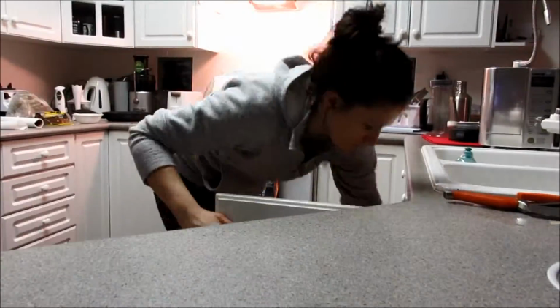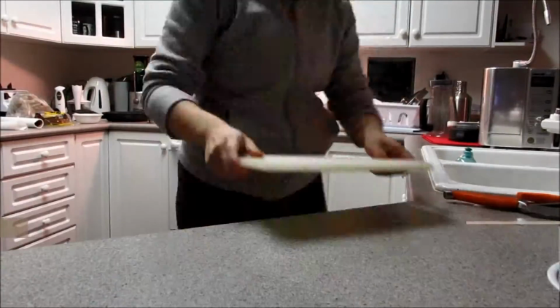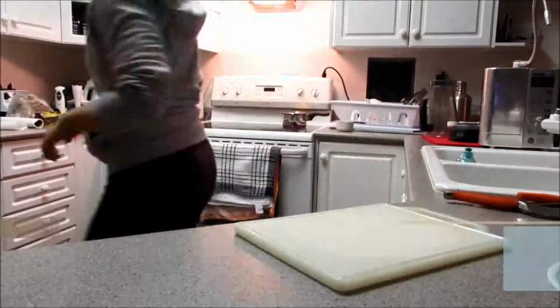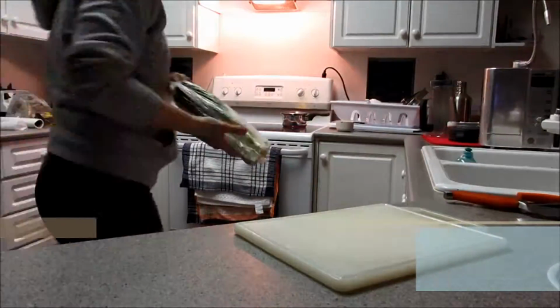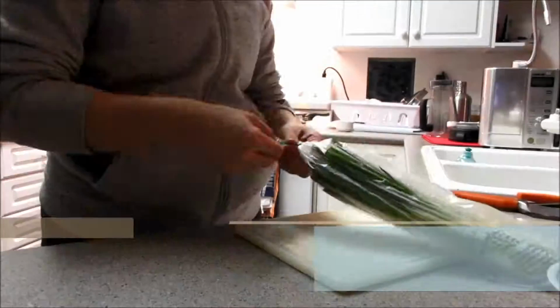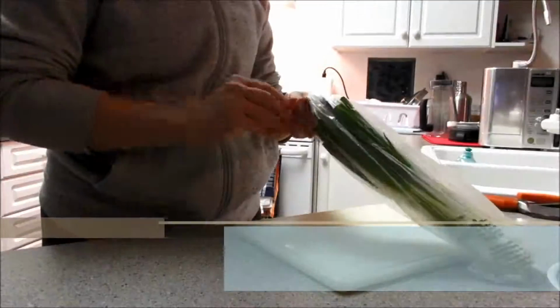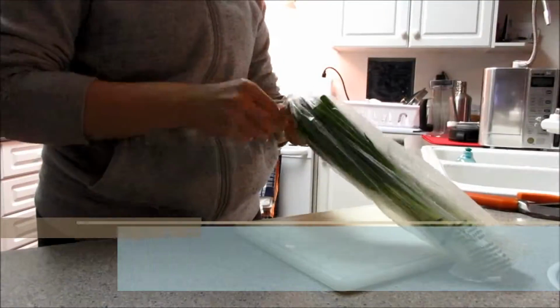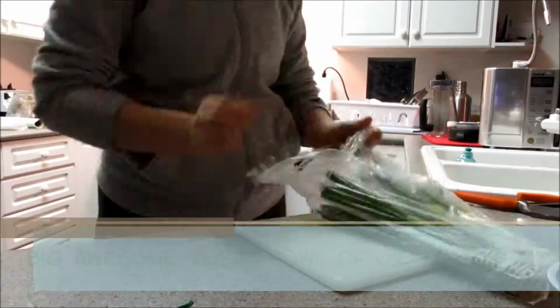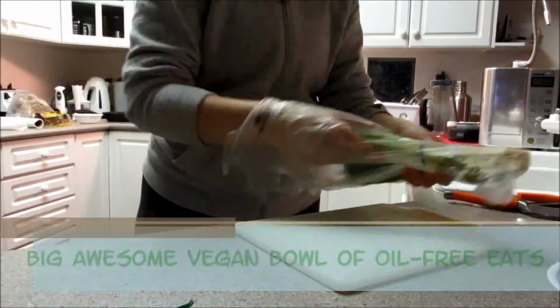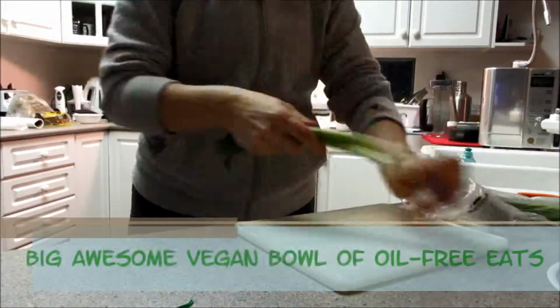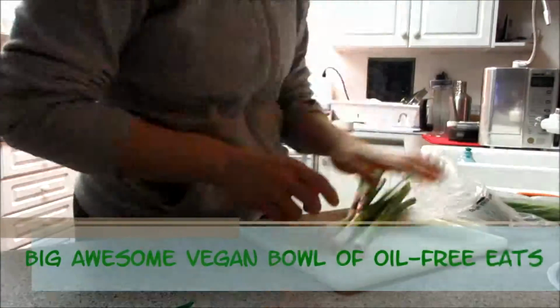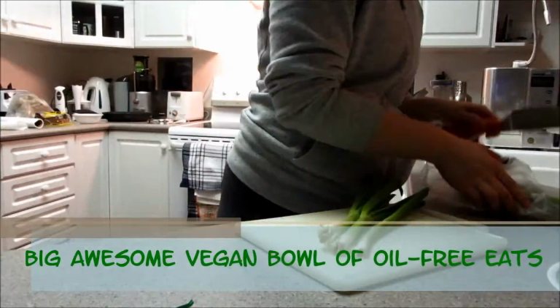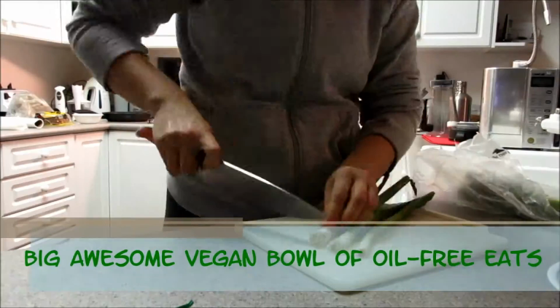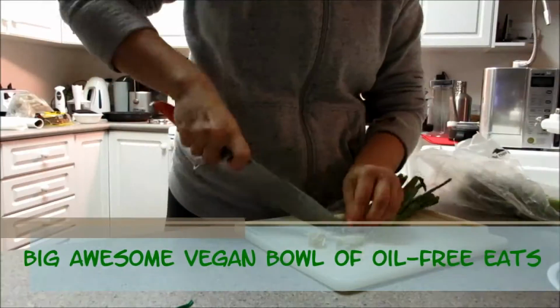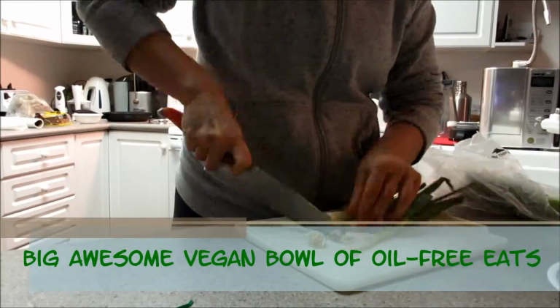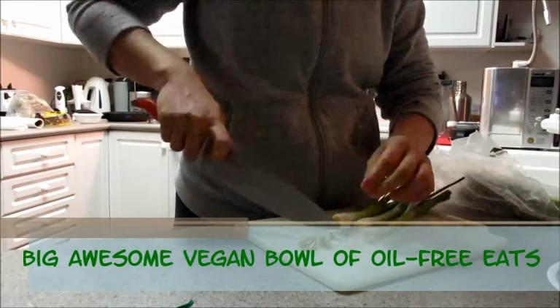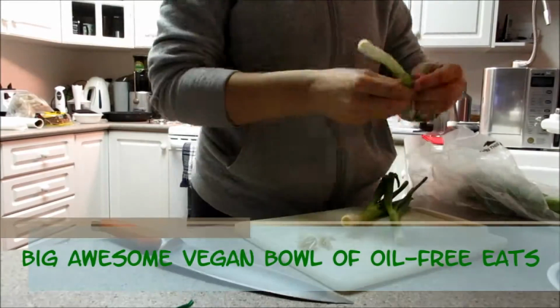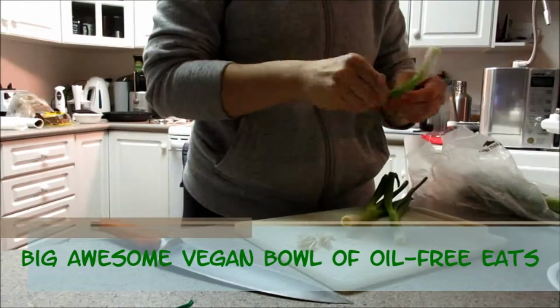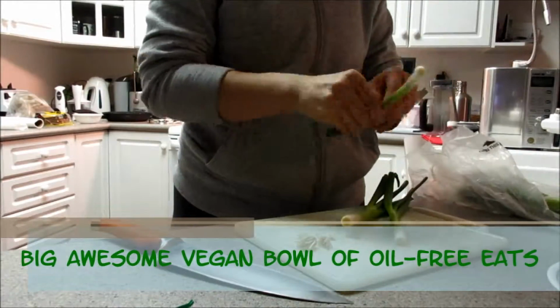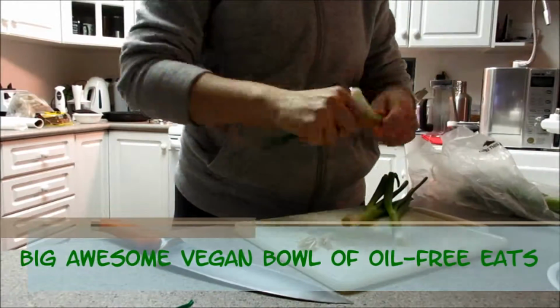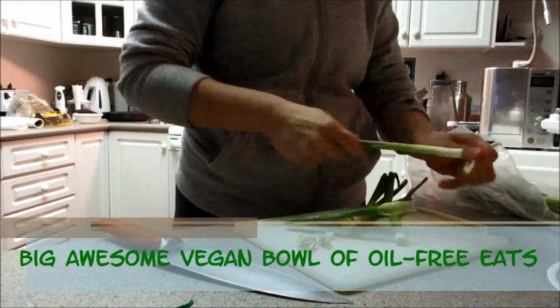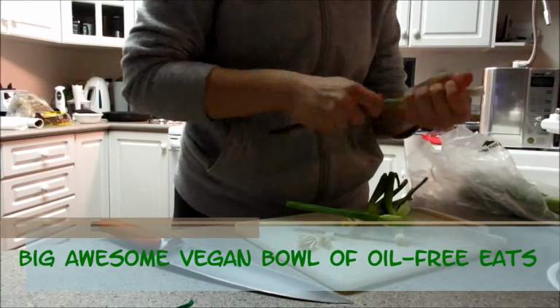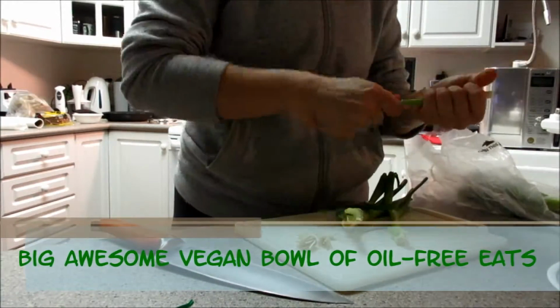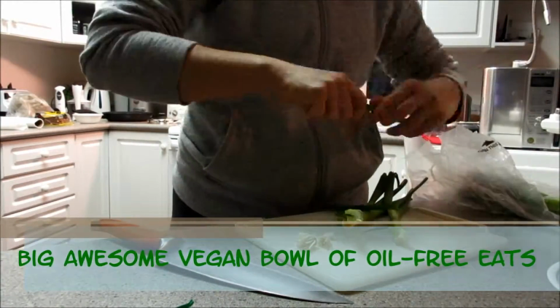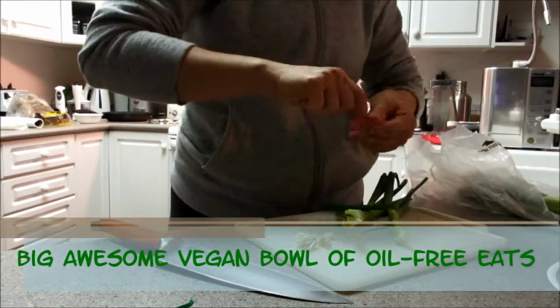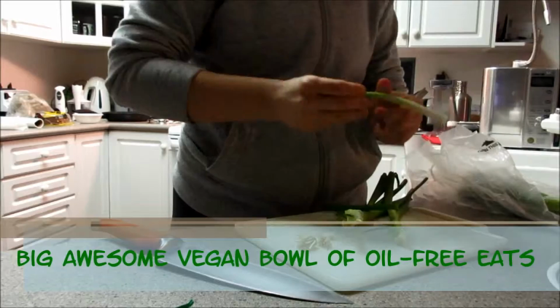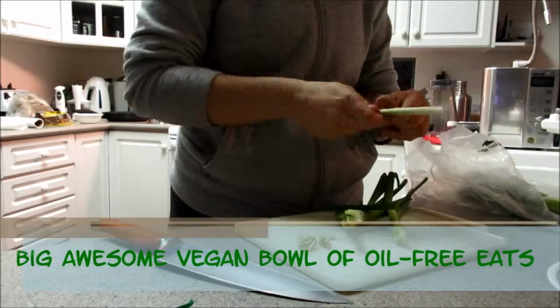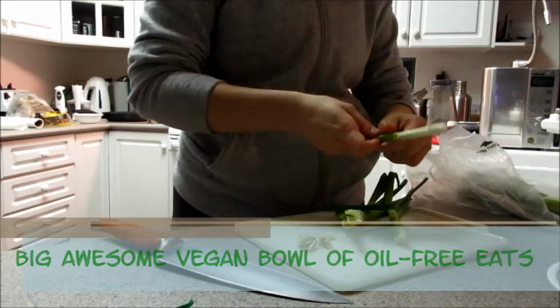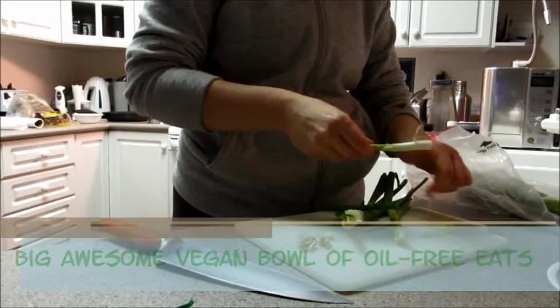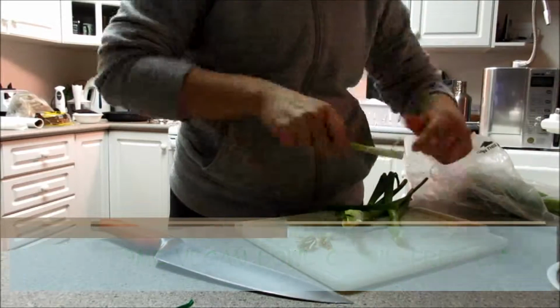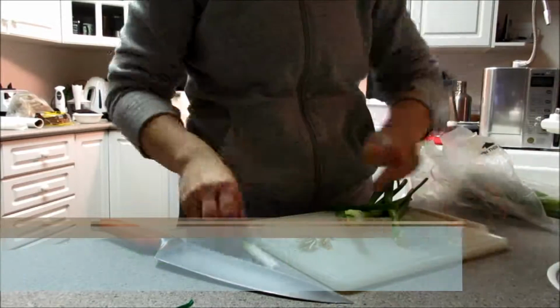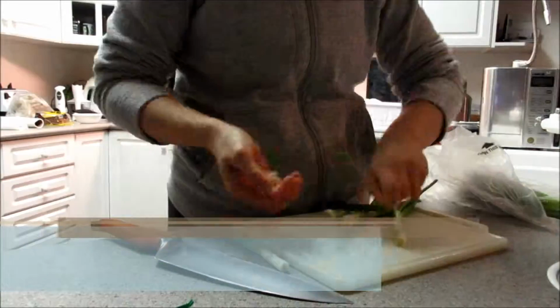Good evening, internet world. Tonight we have a big, awesome, vegan bowl of goodness.